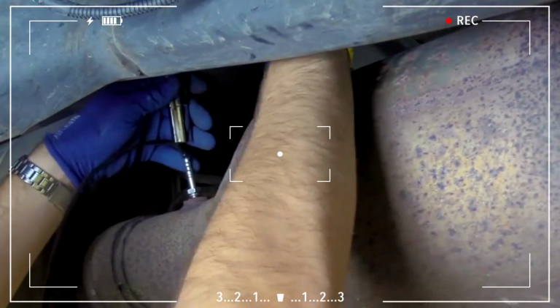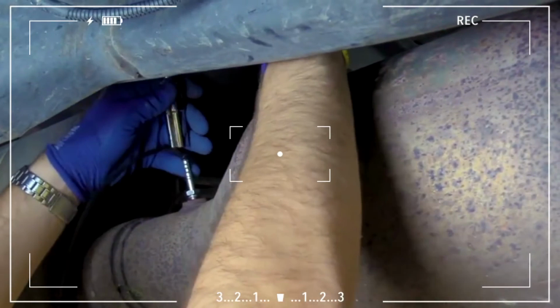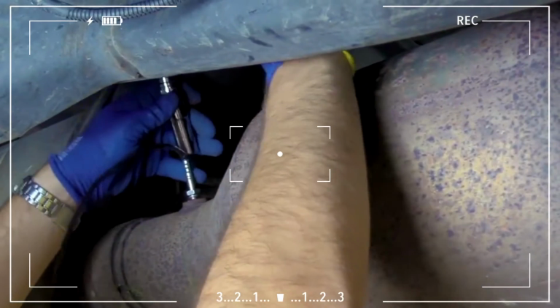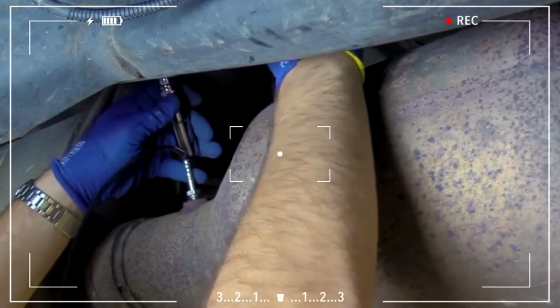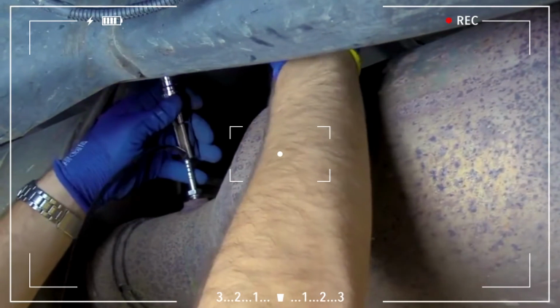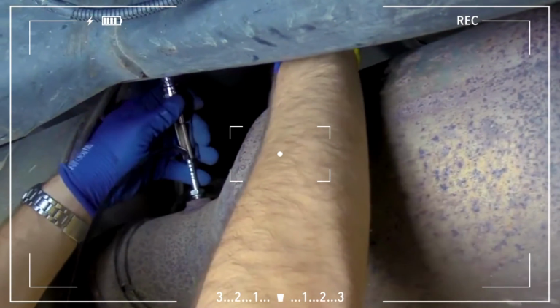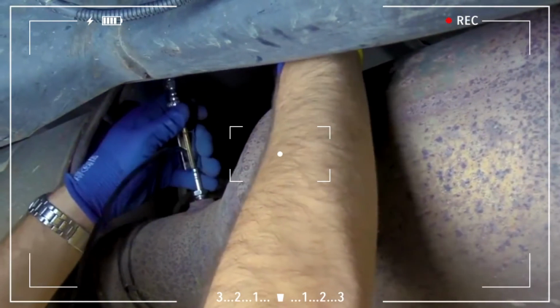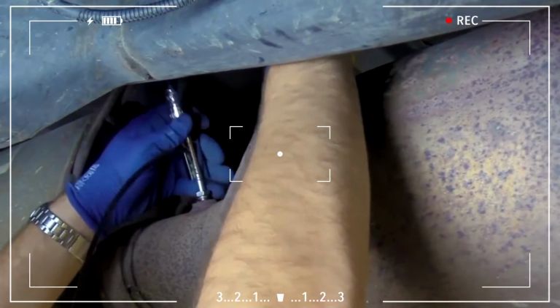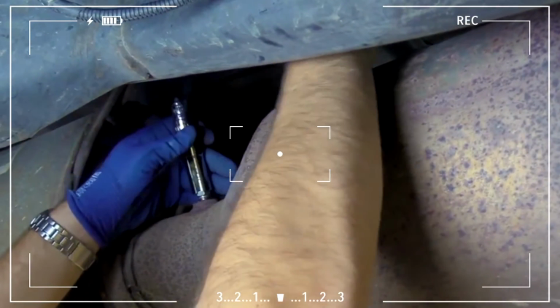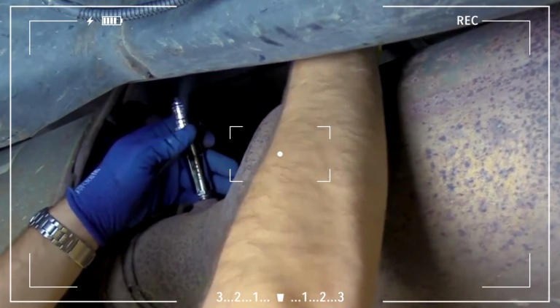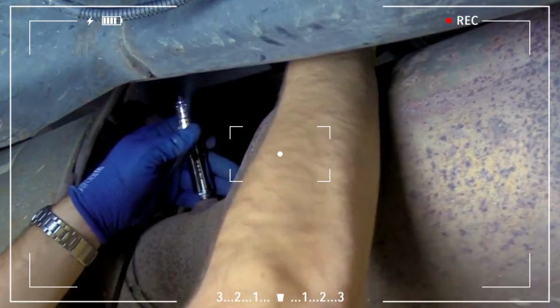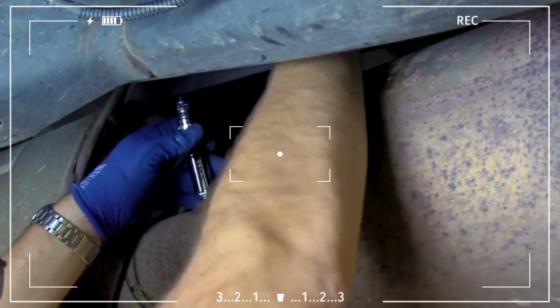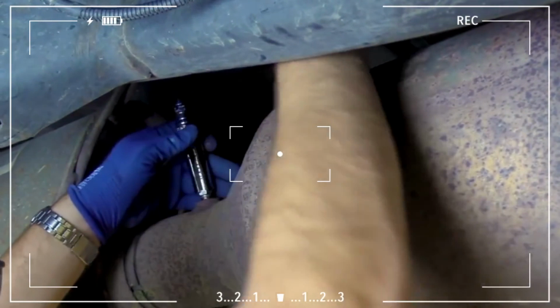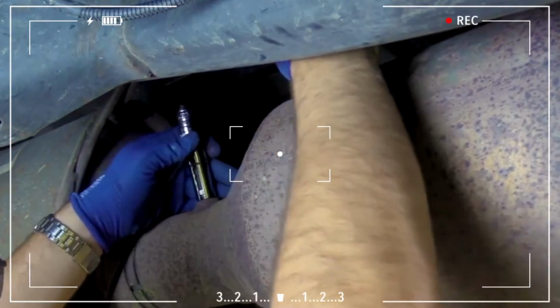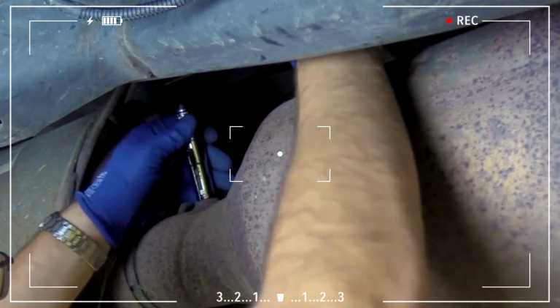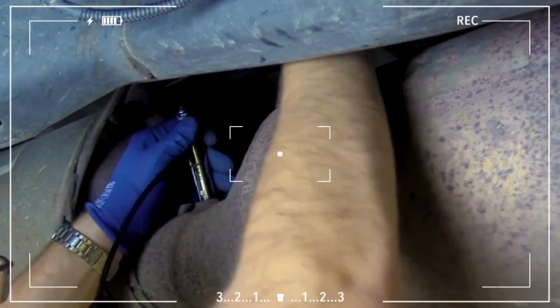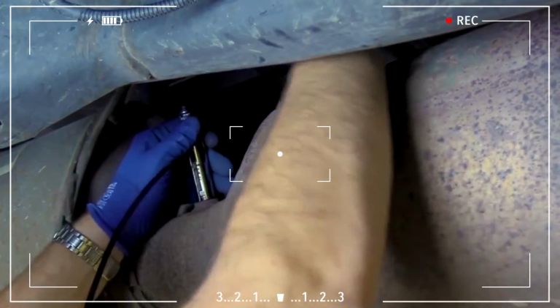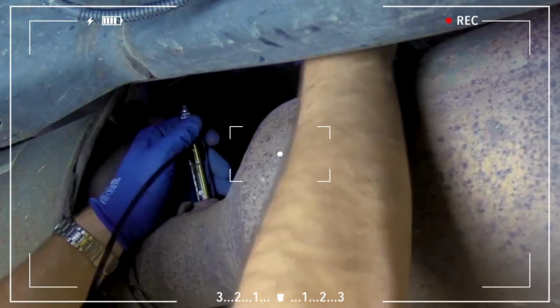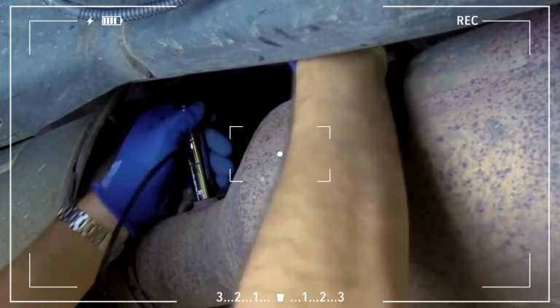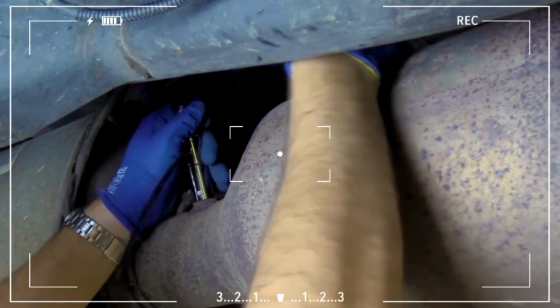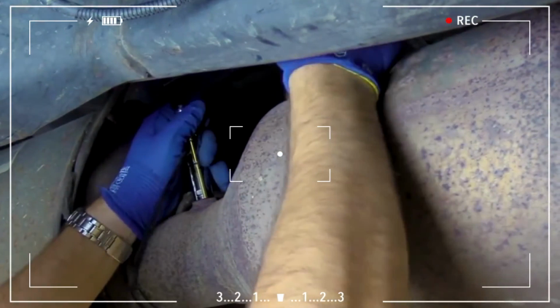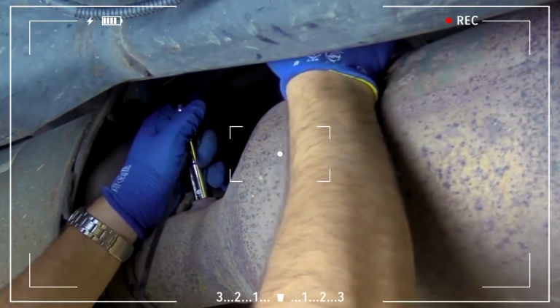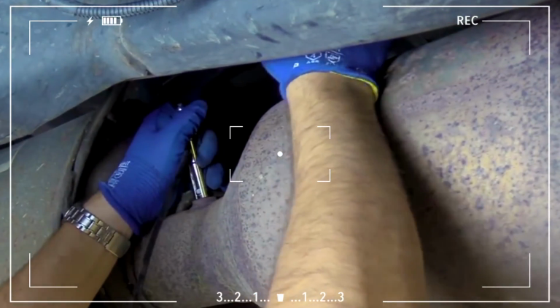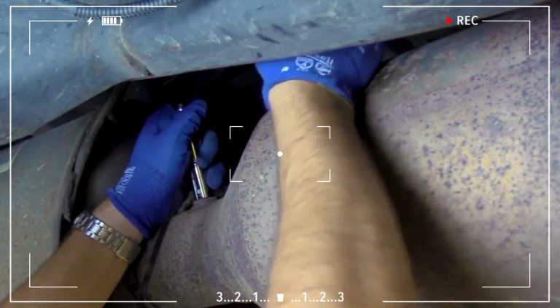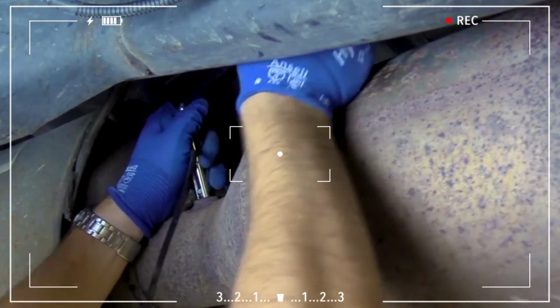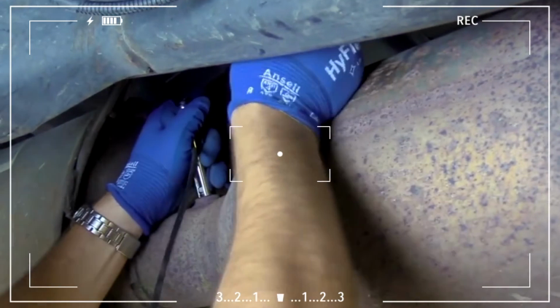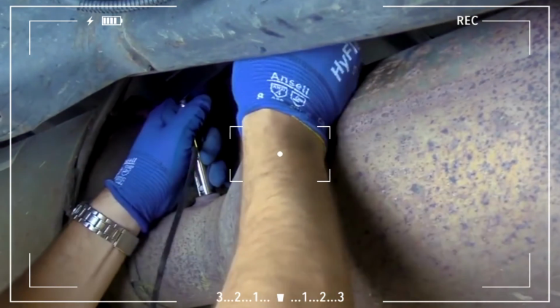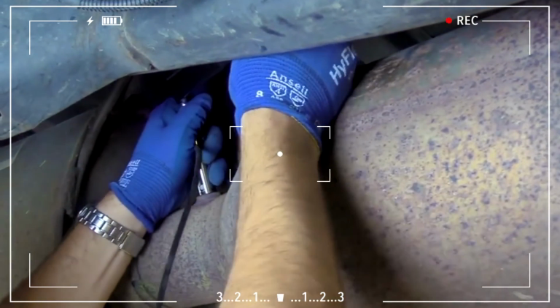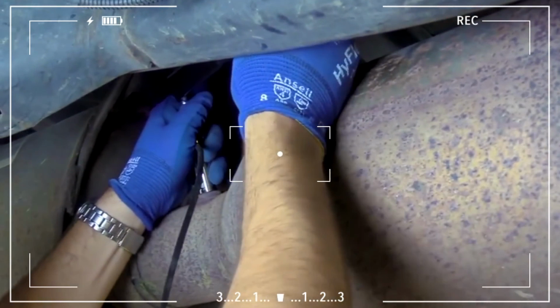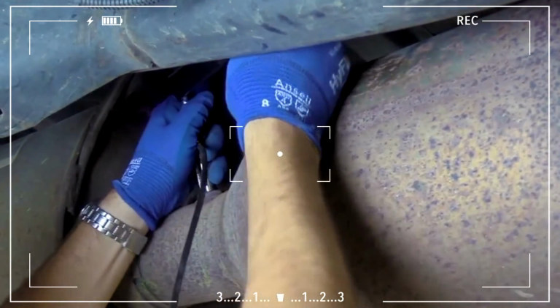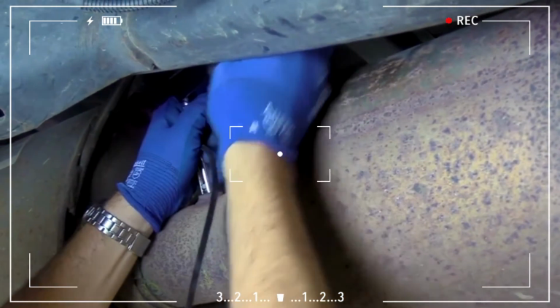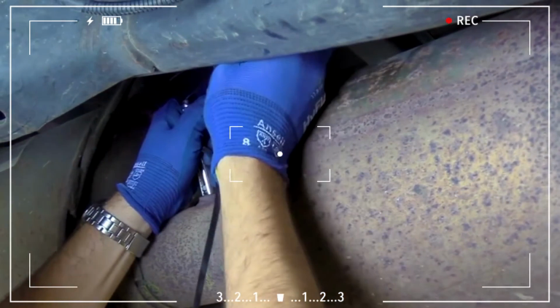Test the sensor again to see if it resolves the issue. If the problems persist after cleaning the sensor, you will need to replace it.